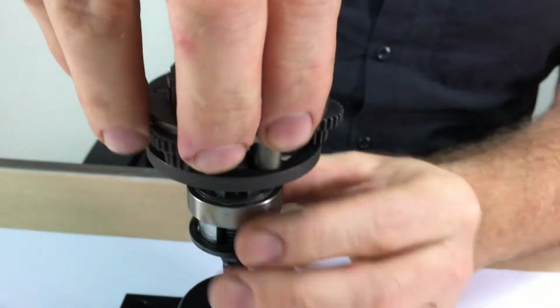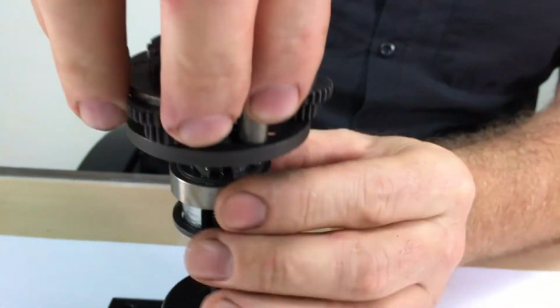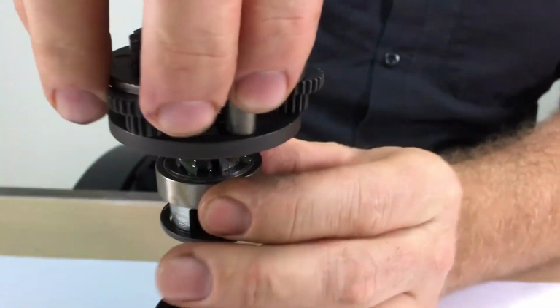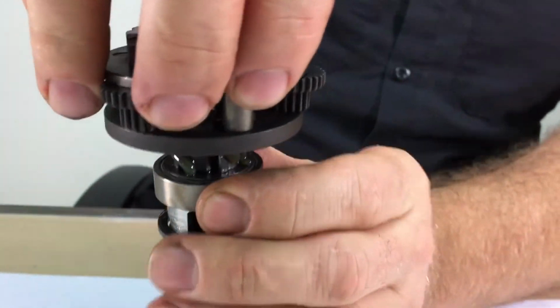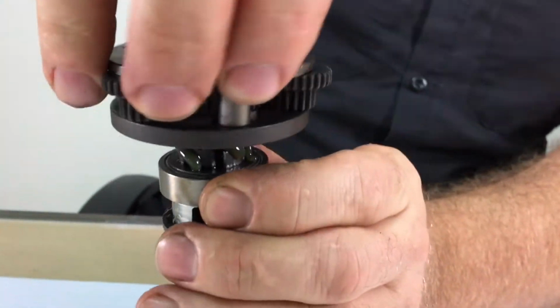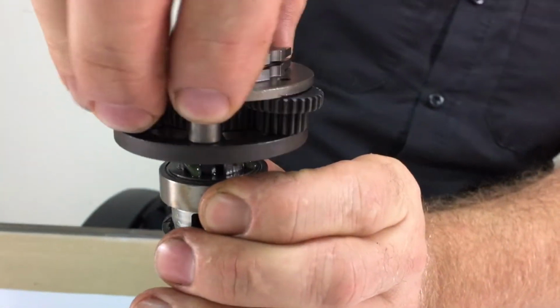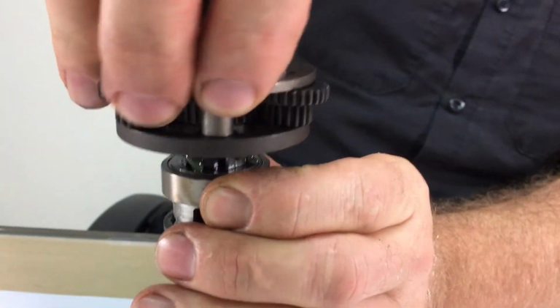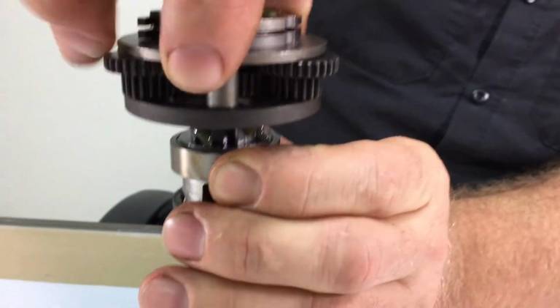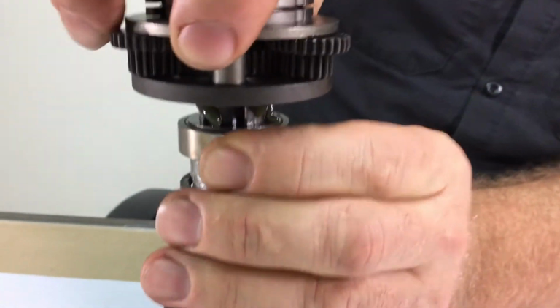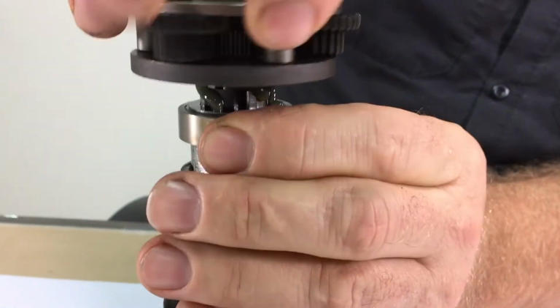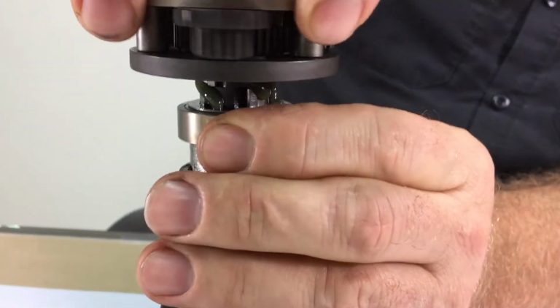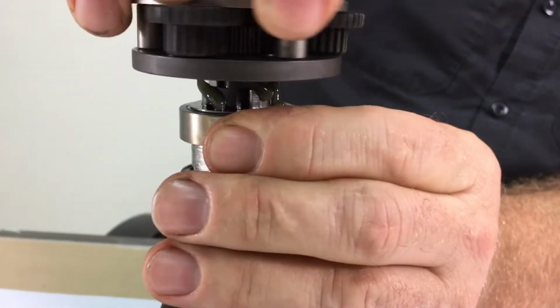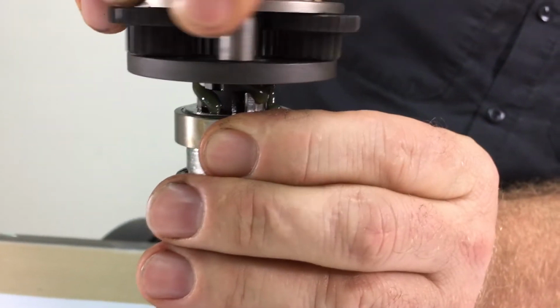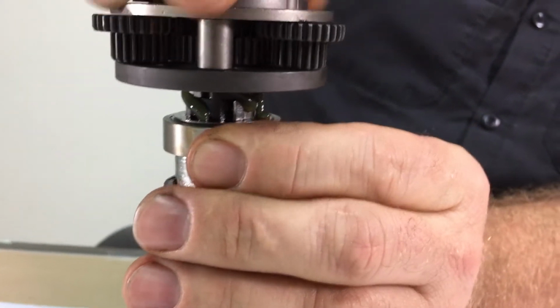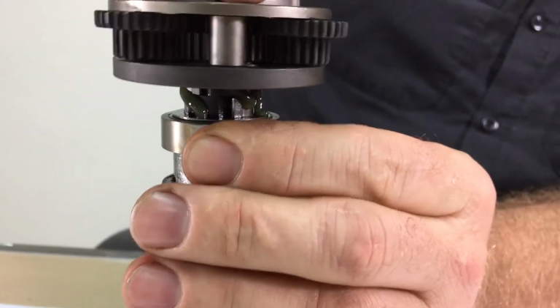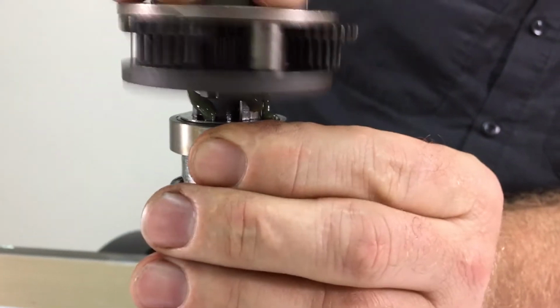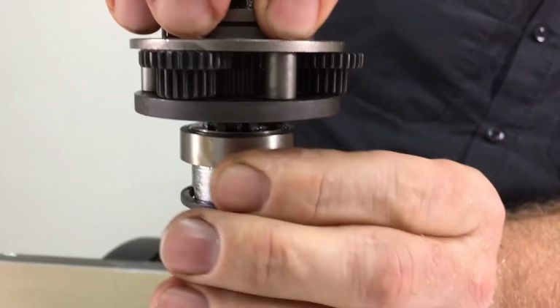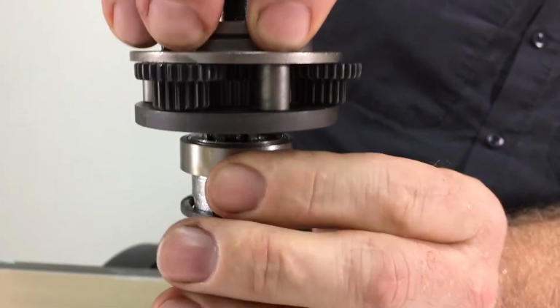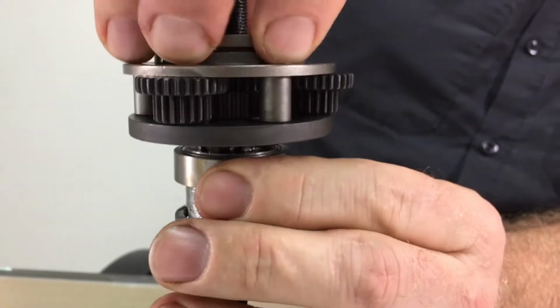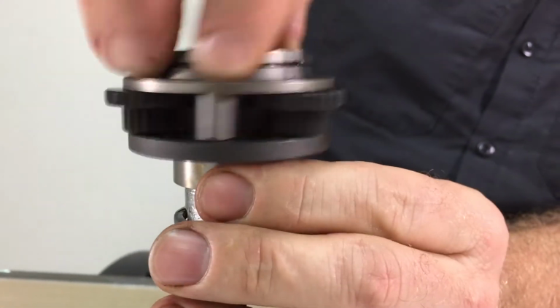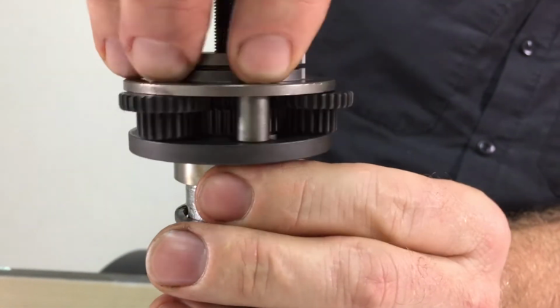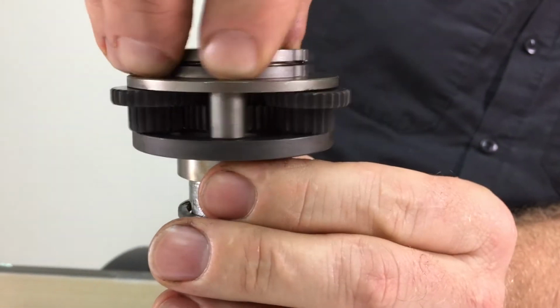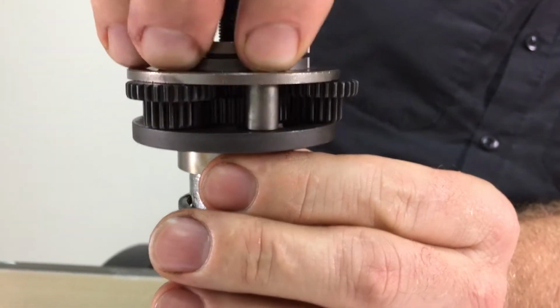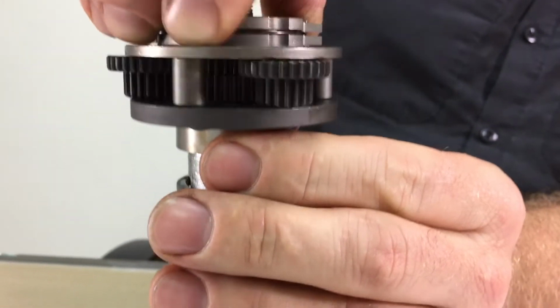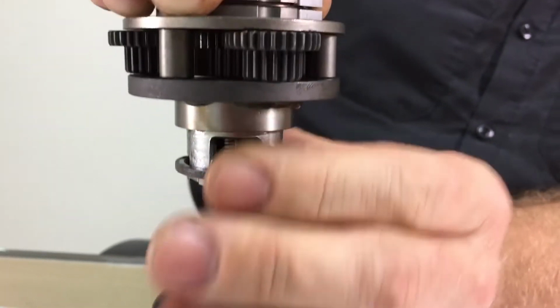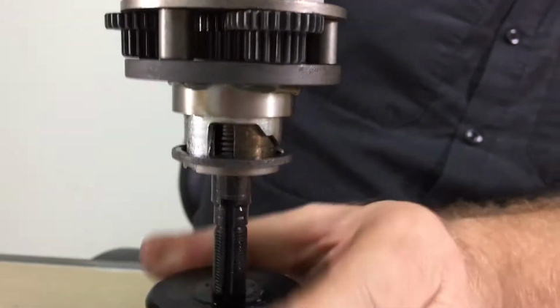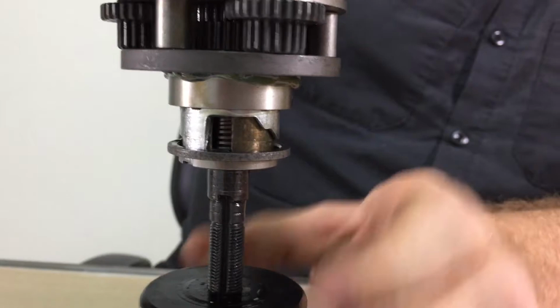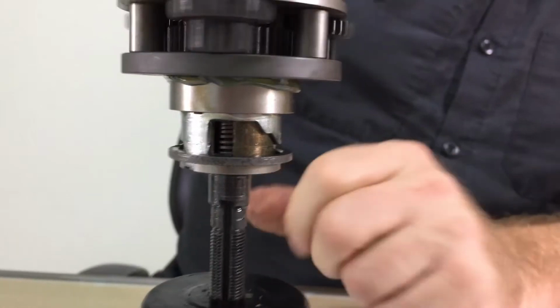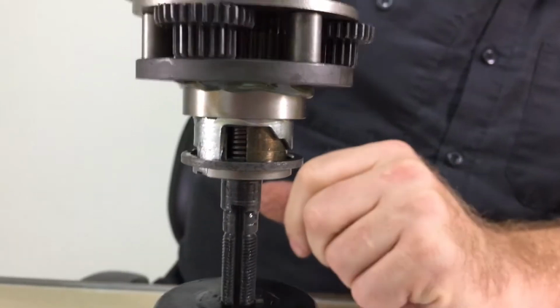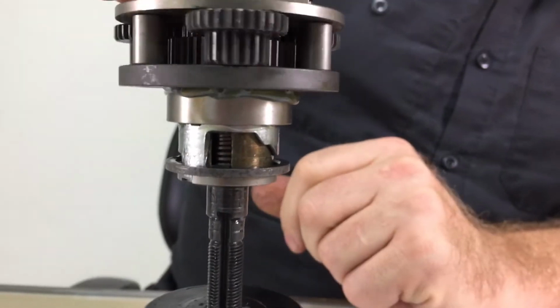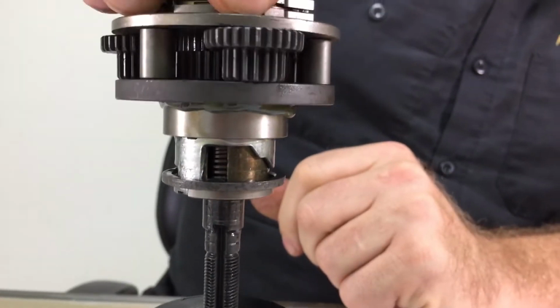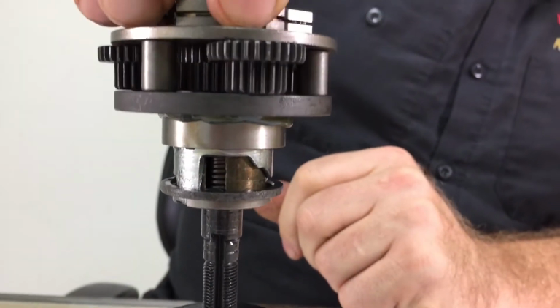Slide the Planet Cage sub-assembly down. You will need to rotate it back and forth until it drops down all the way.